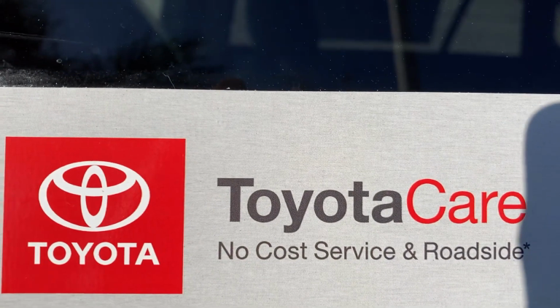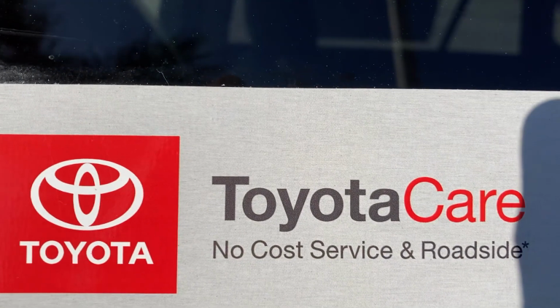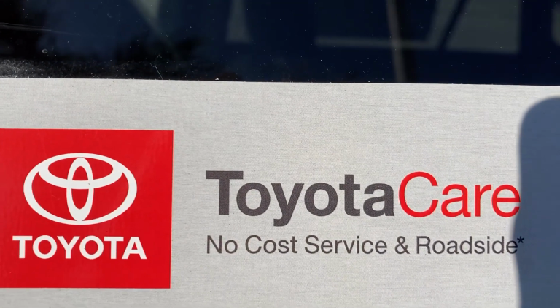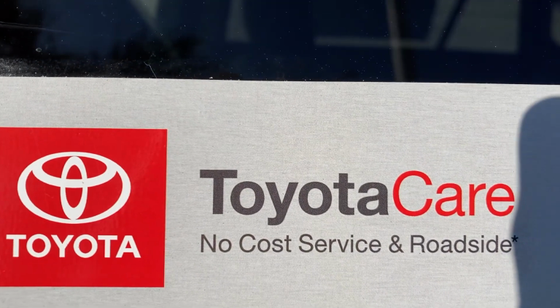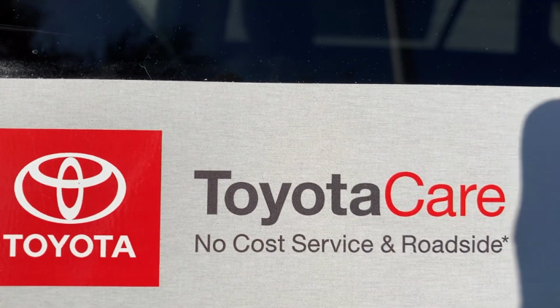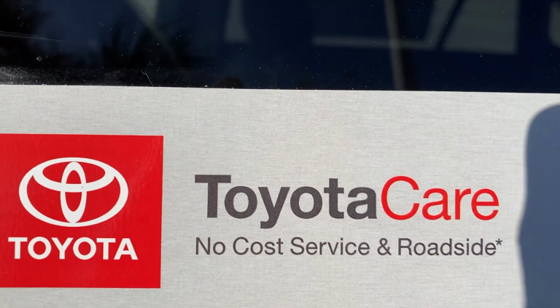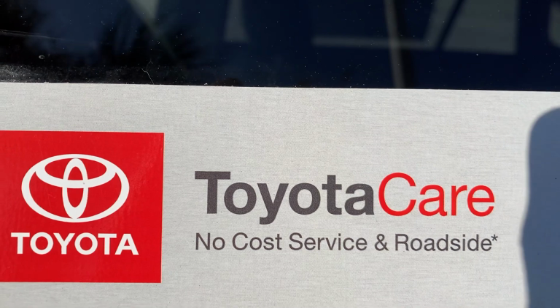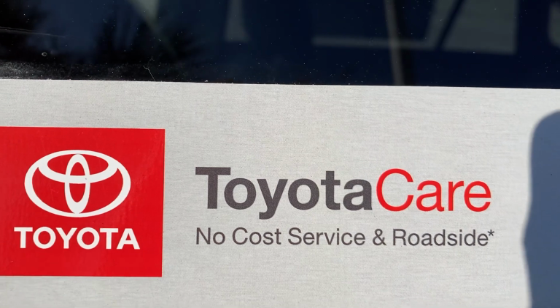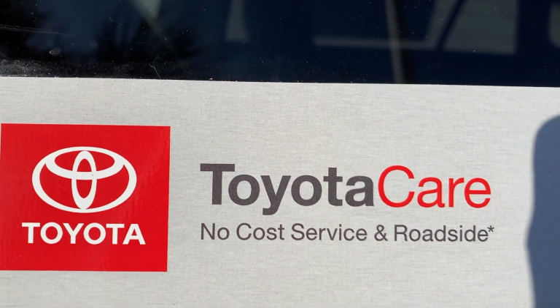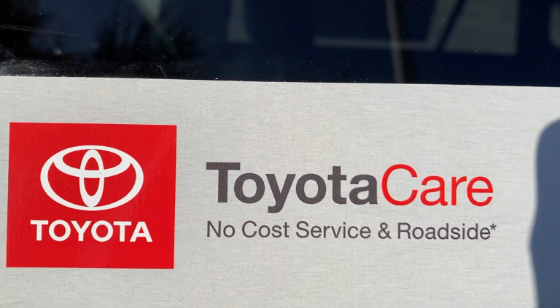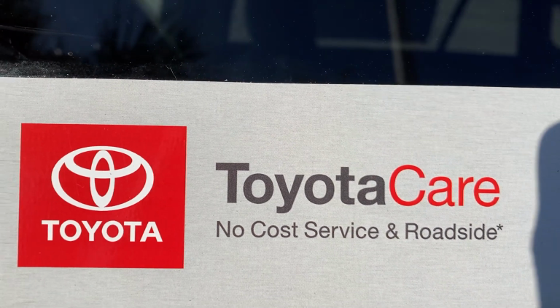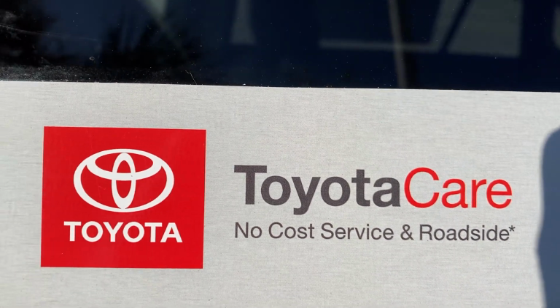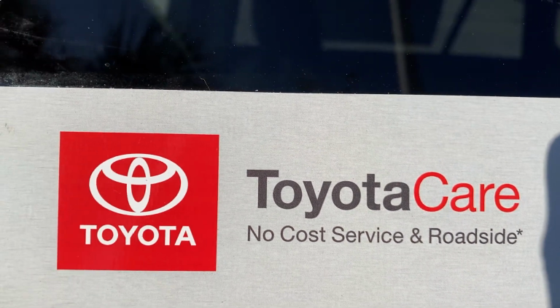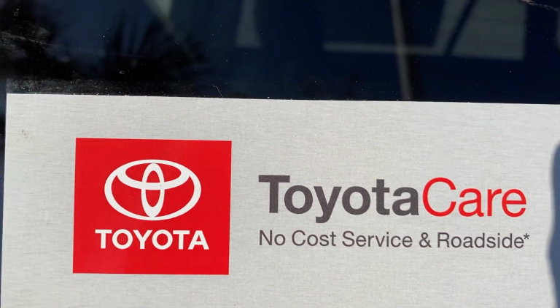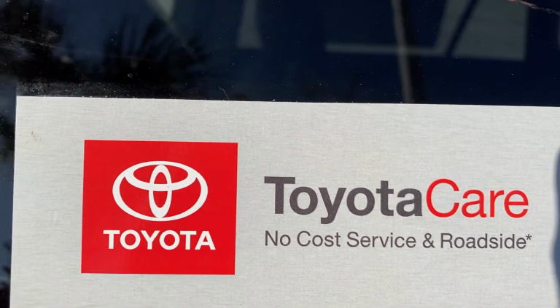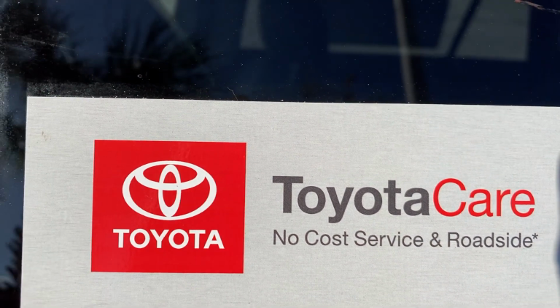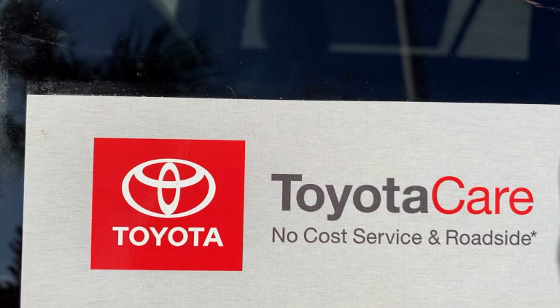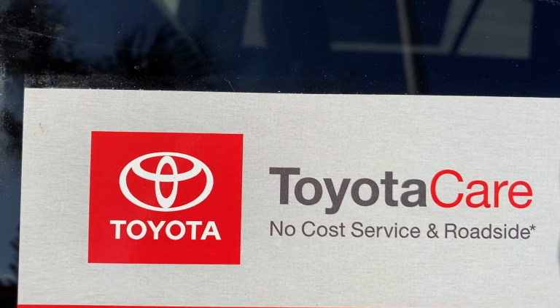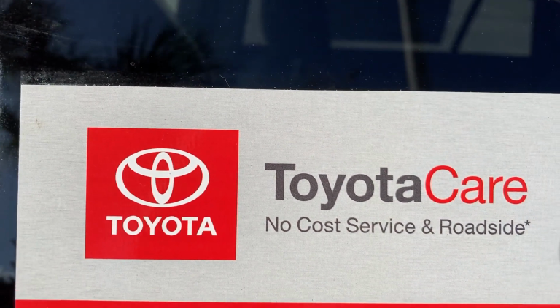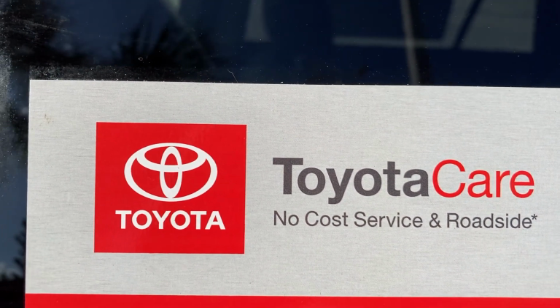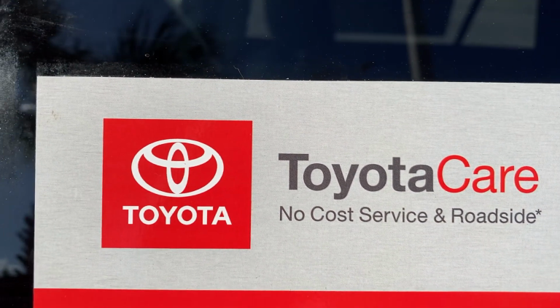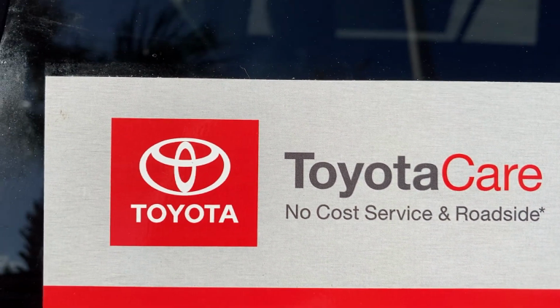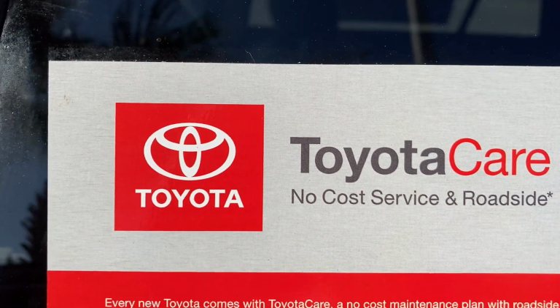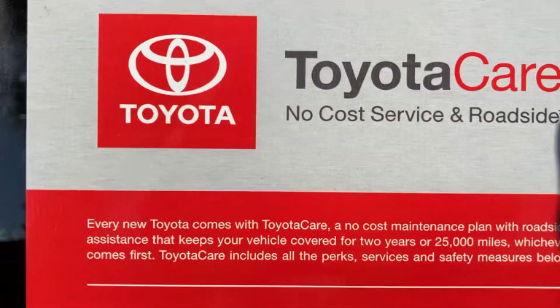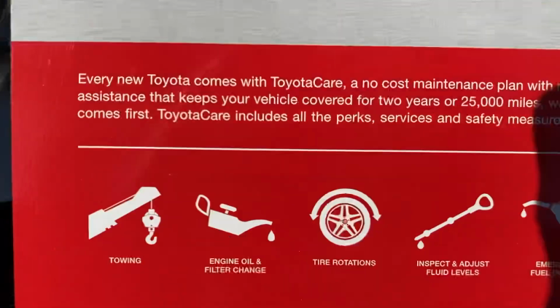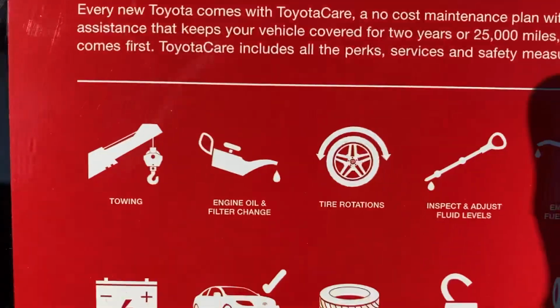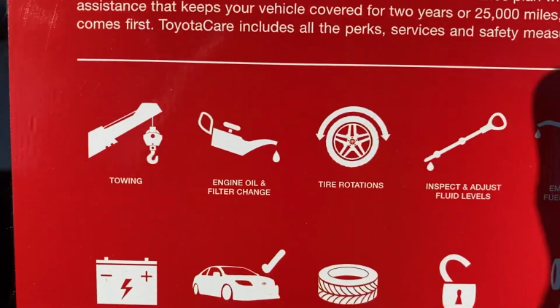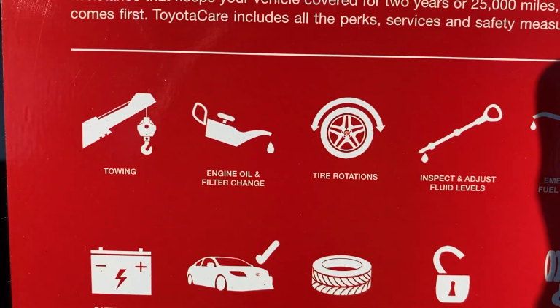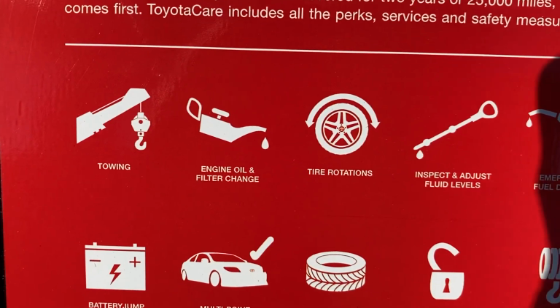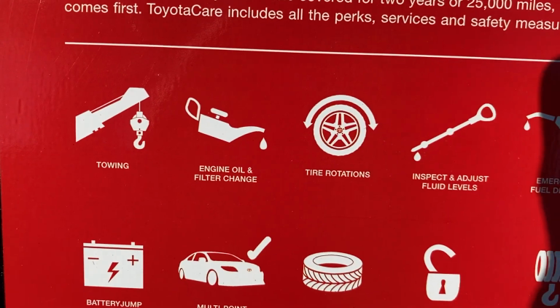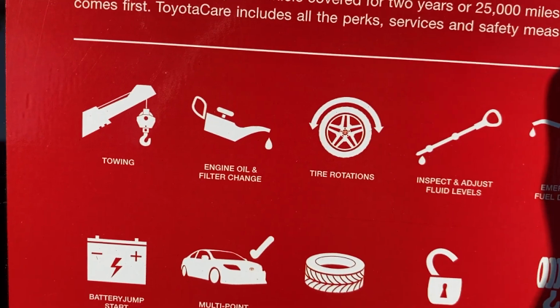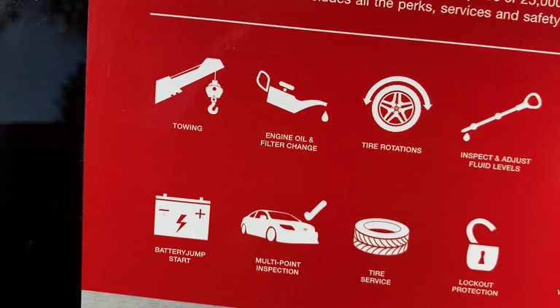No-cost maintenance plans and roadside assistance — two years or 25,000 miles, whatever comes first. All that's included.